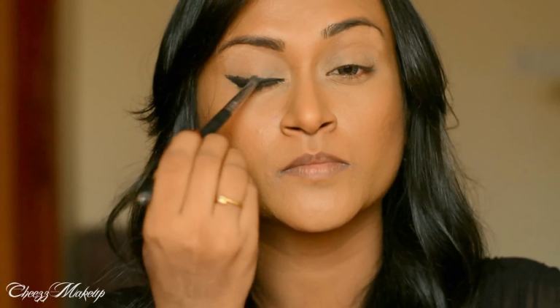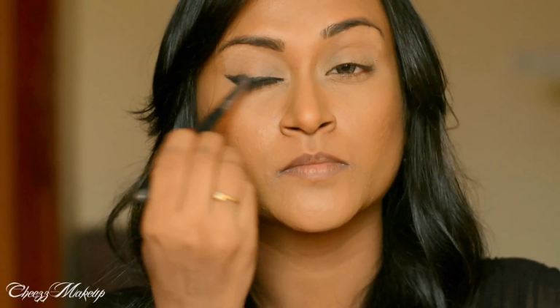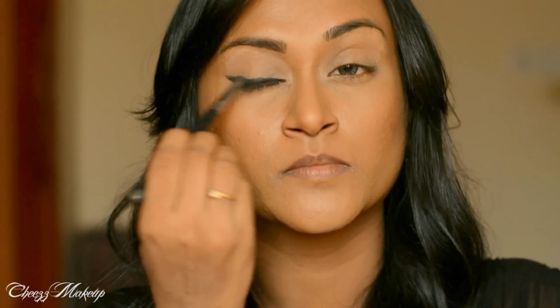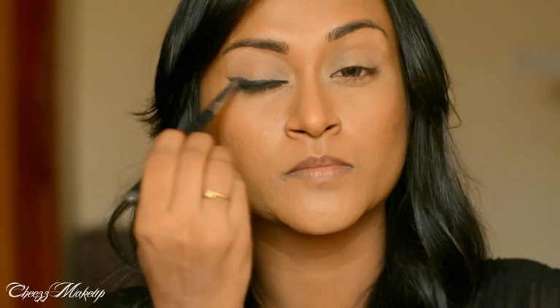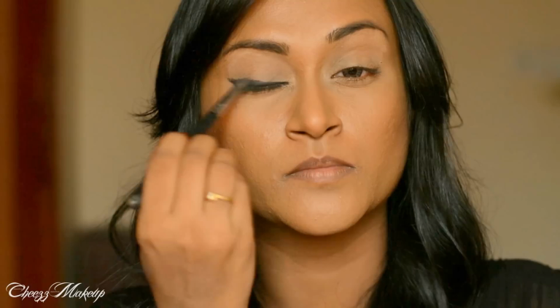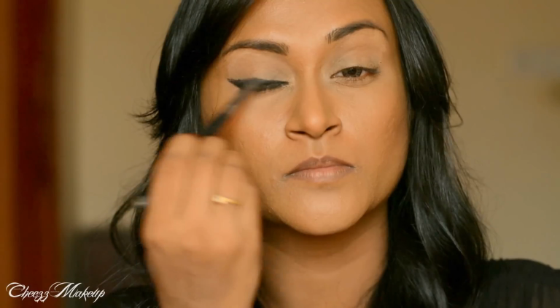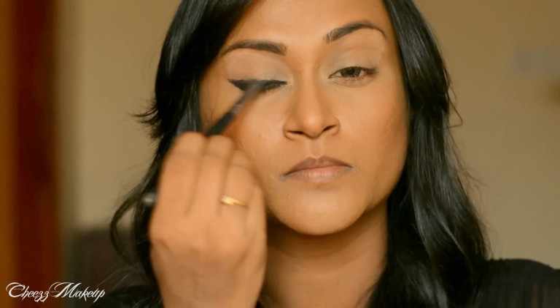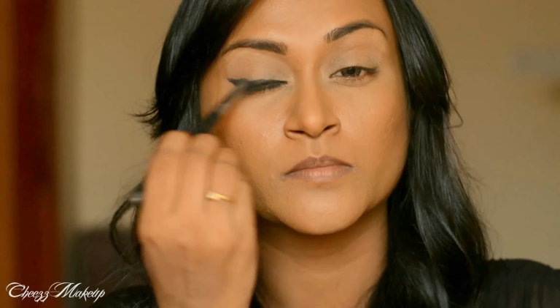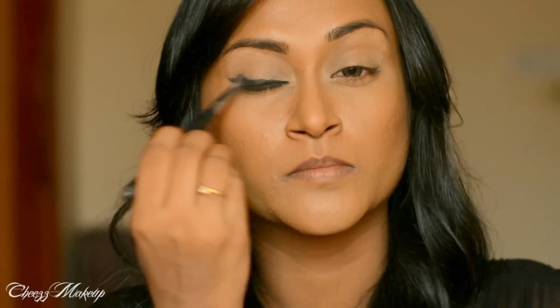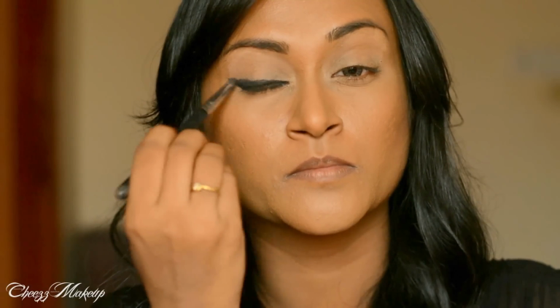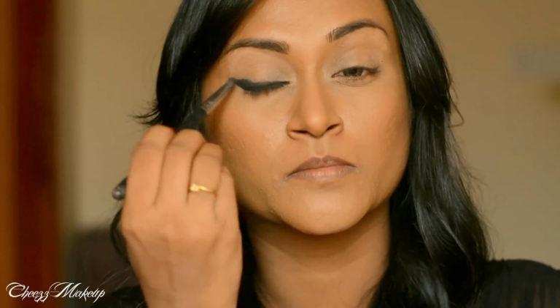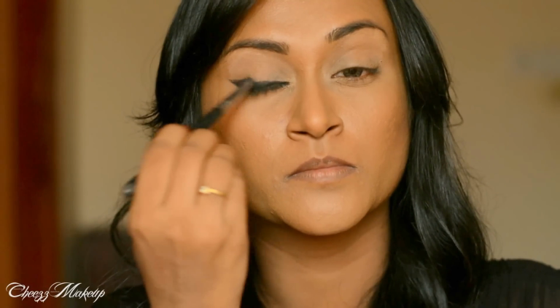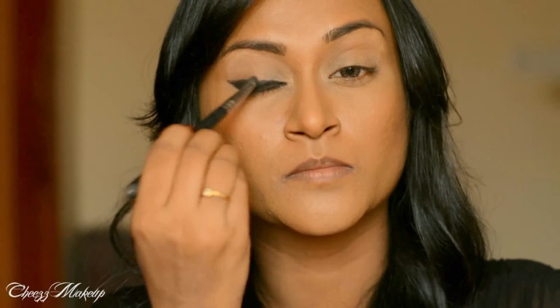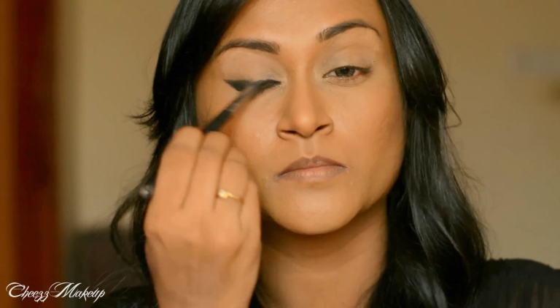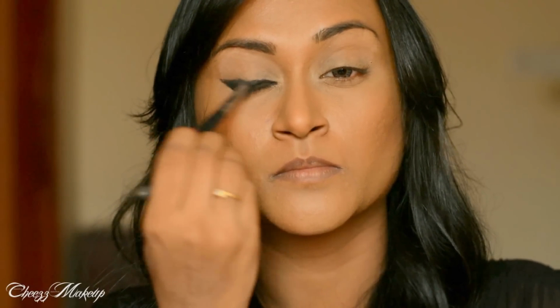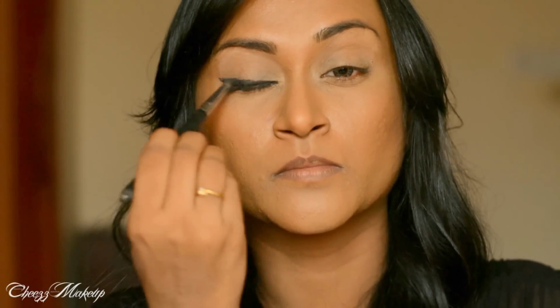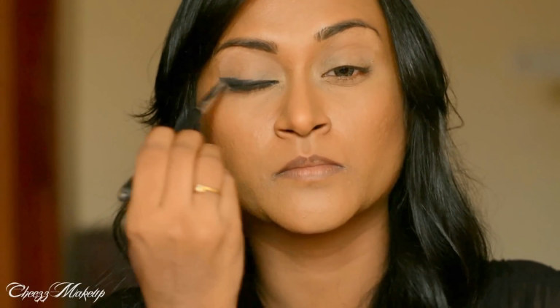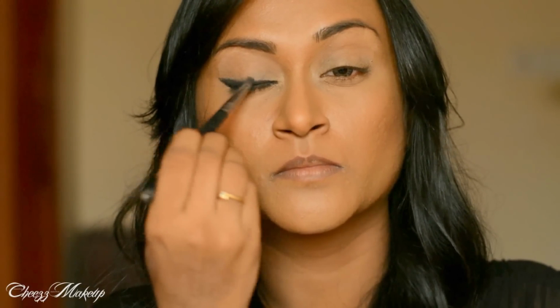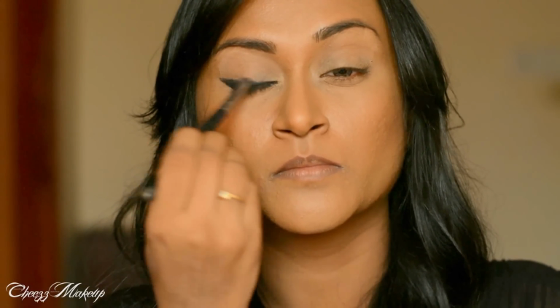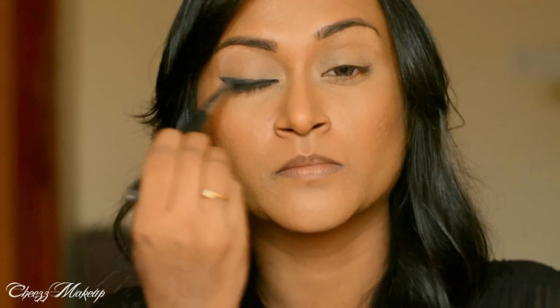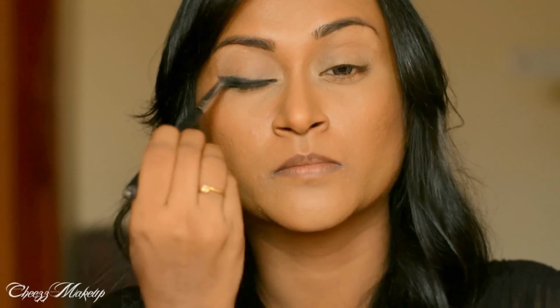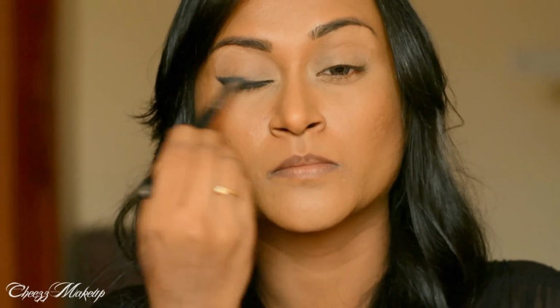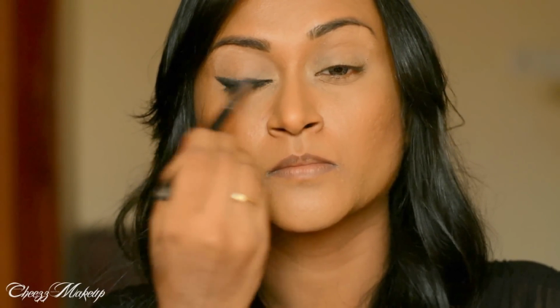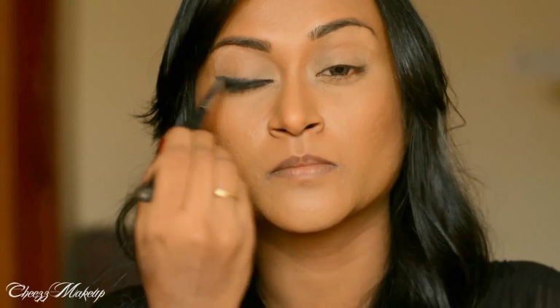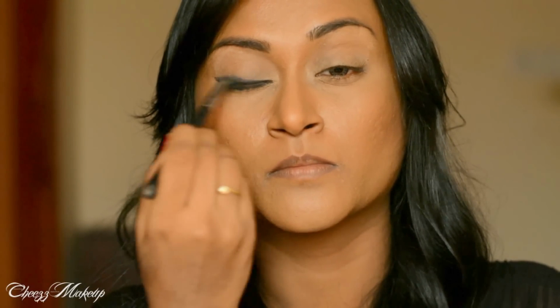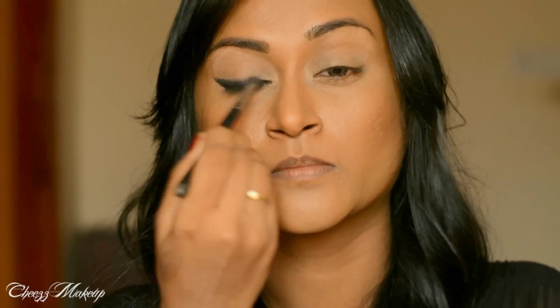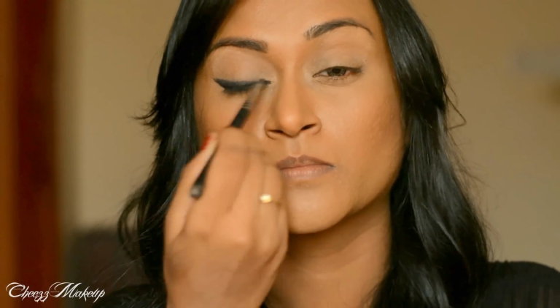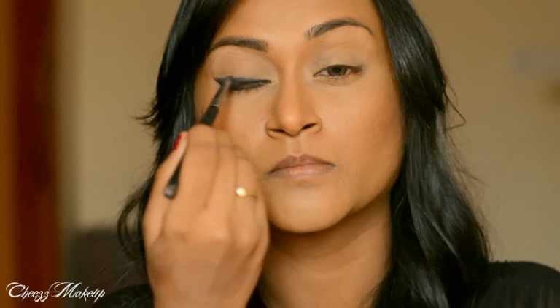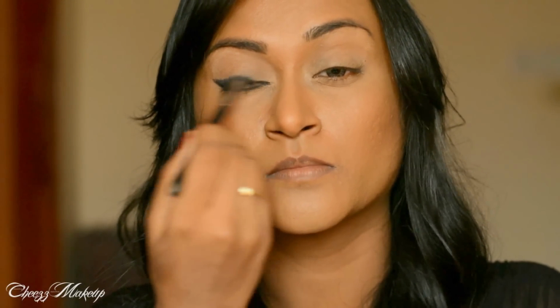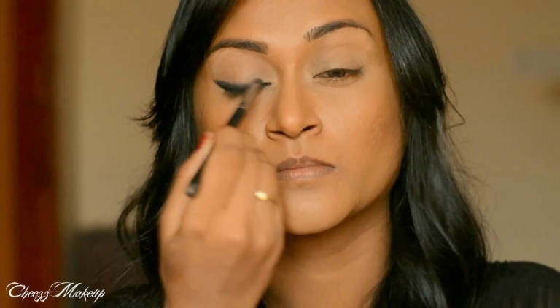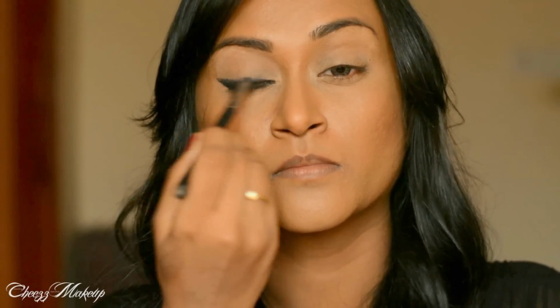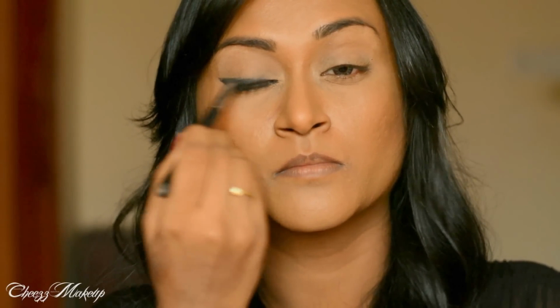So using a pencil brush from Sigma, I'm not going to blend it too much — just to achieve very soft corners.